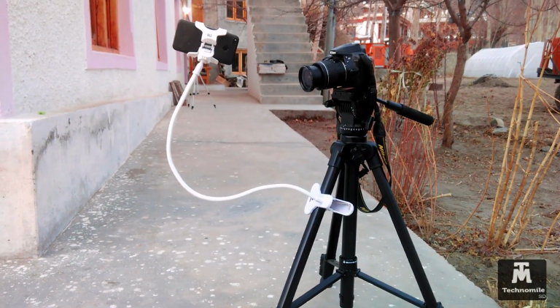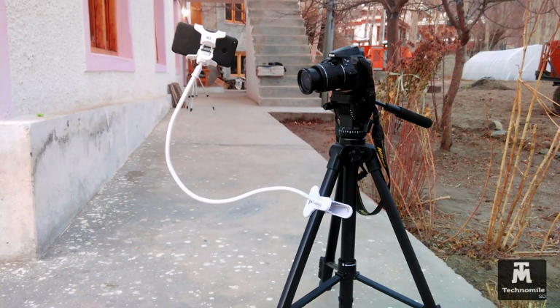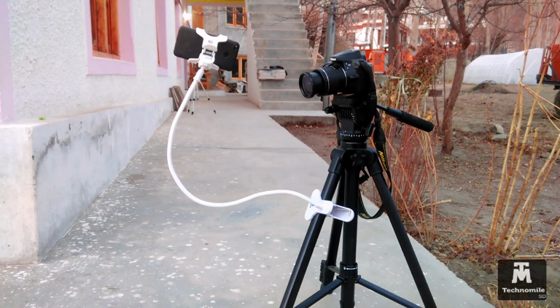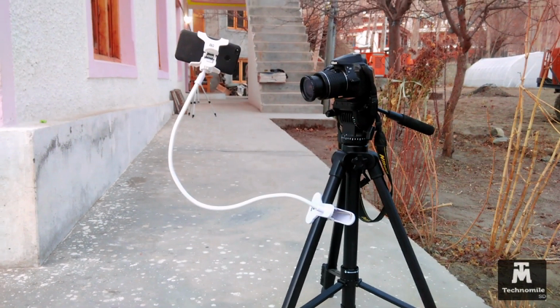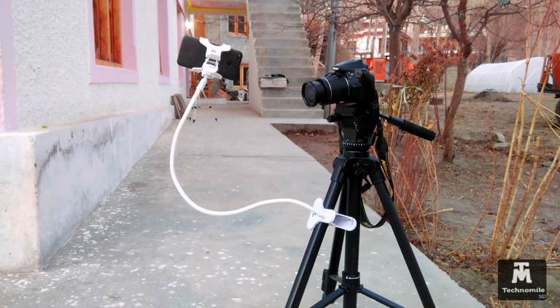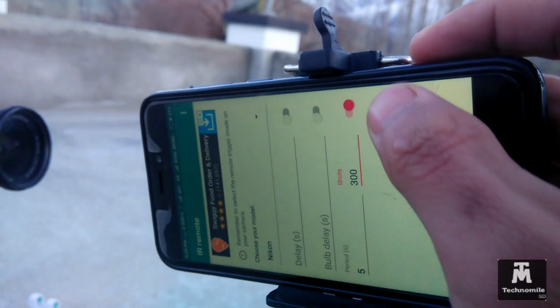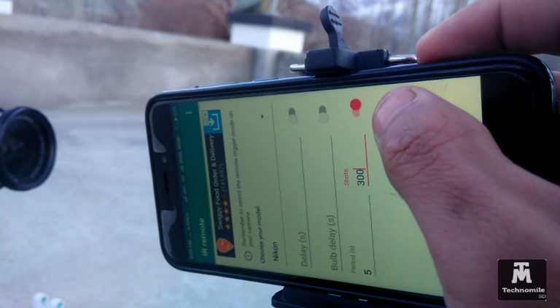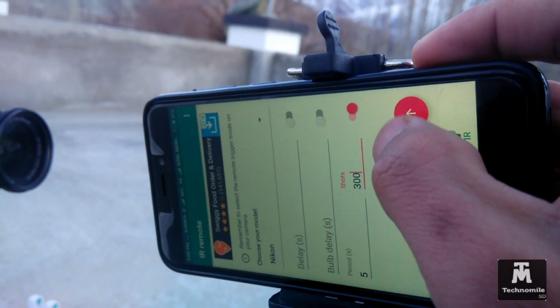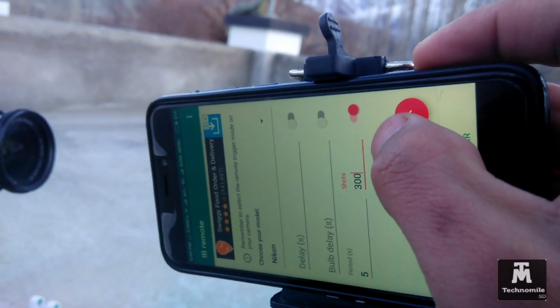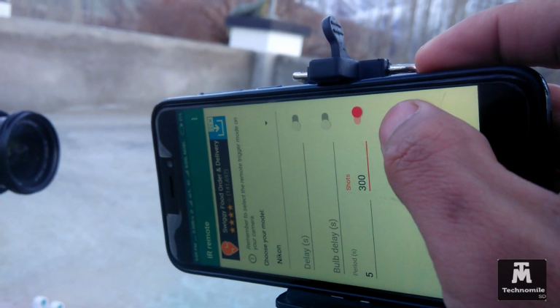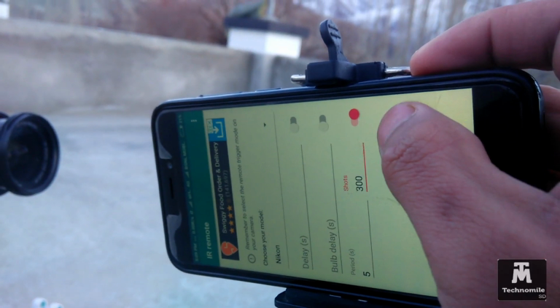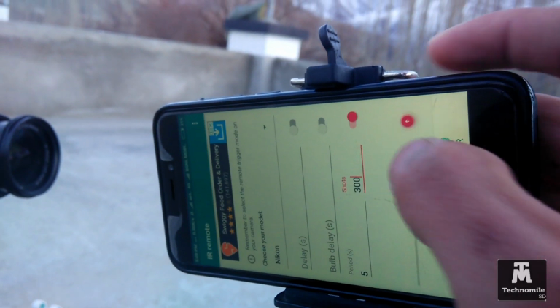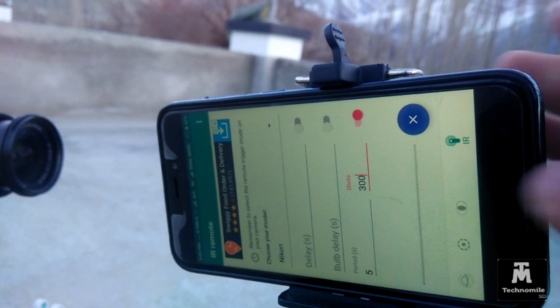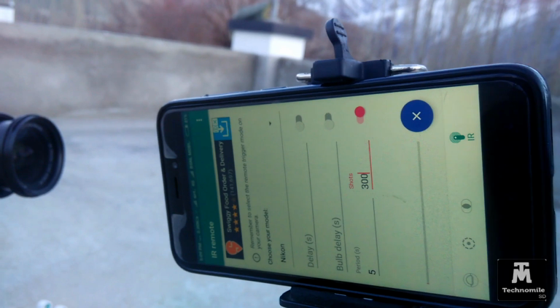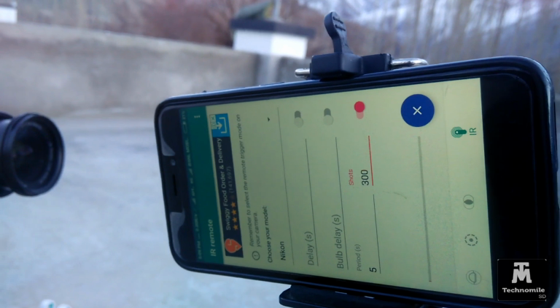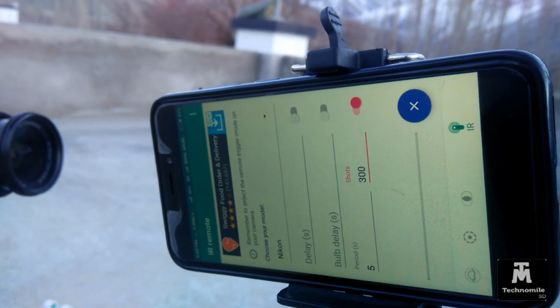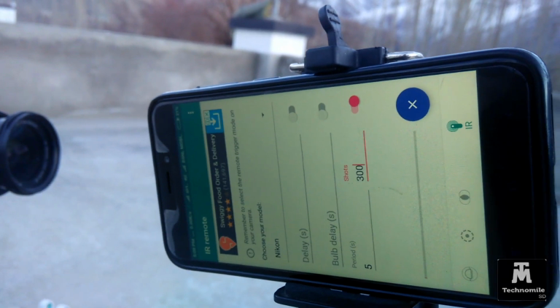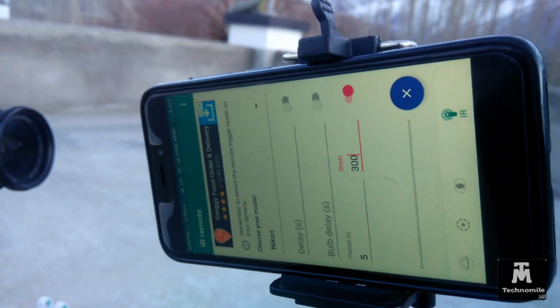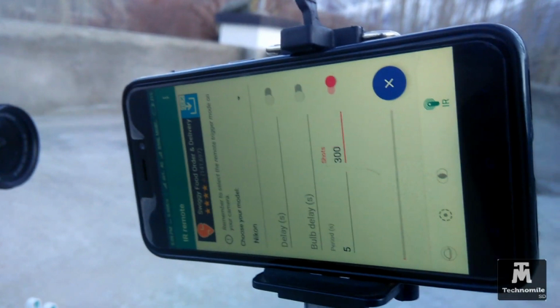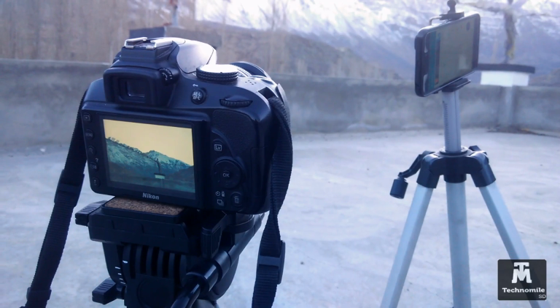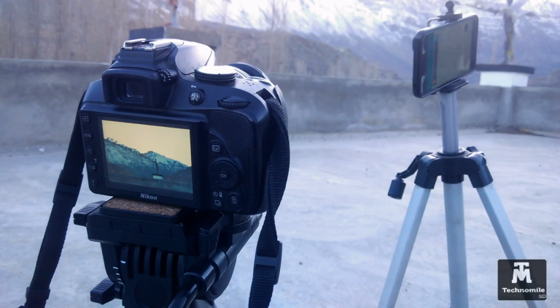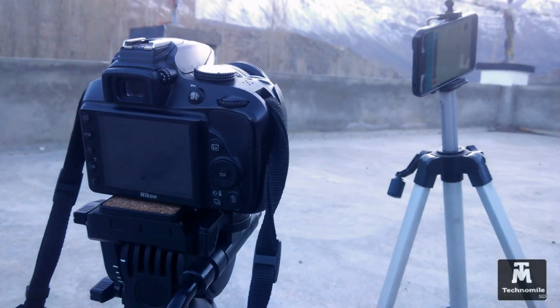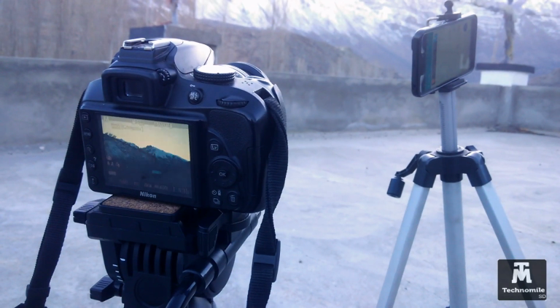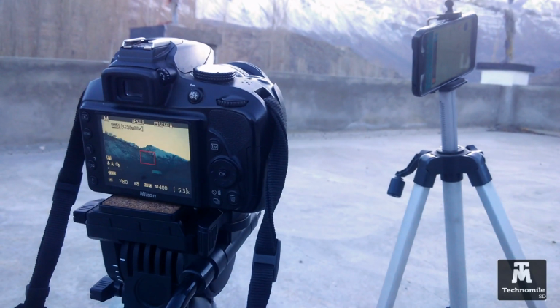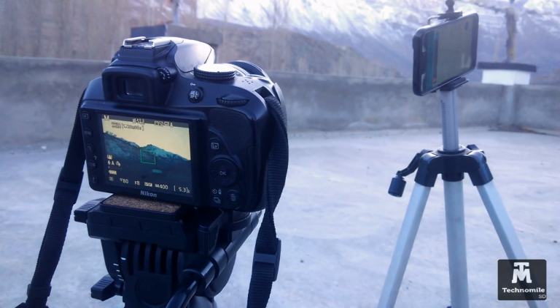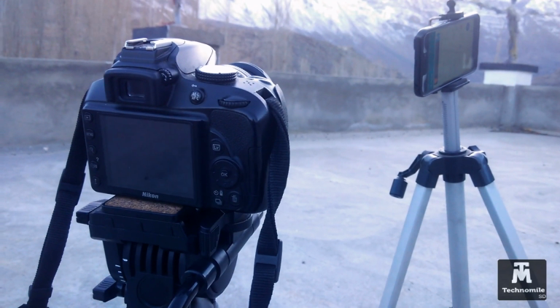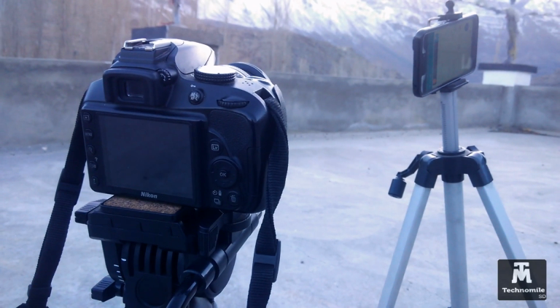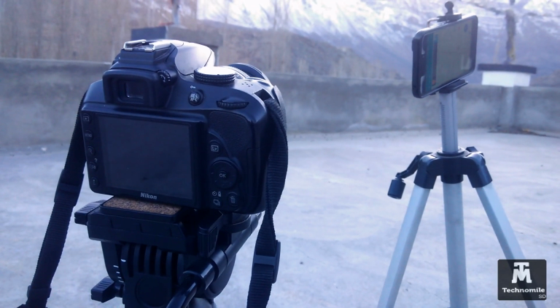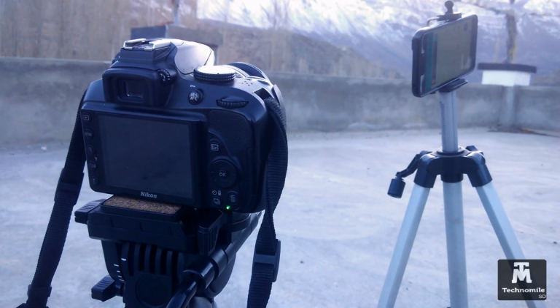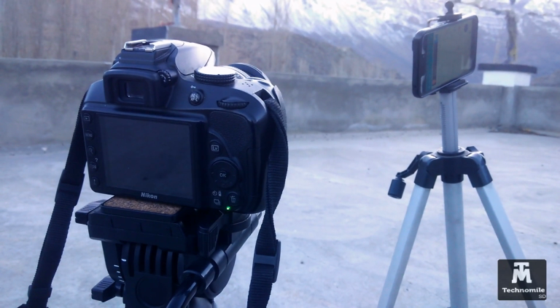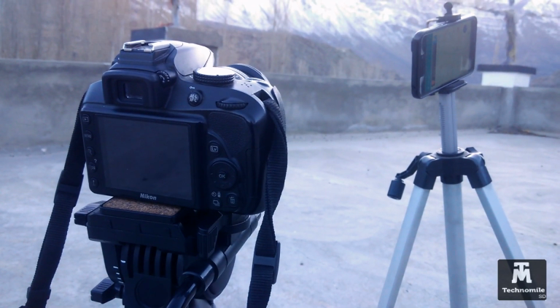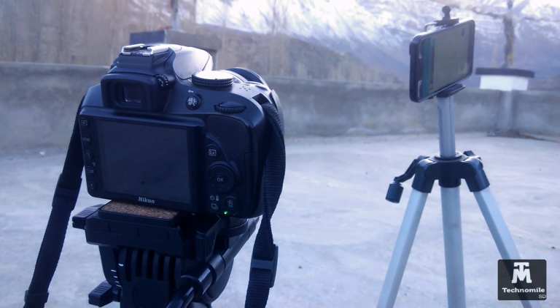Once you are finished with the setup, frame your shot and press the start button in the application, and let the application do the rest.